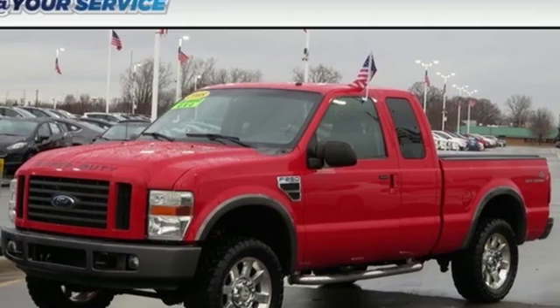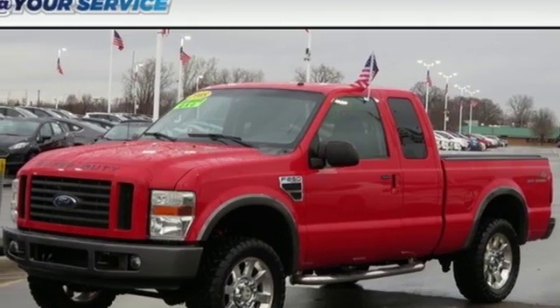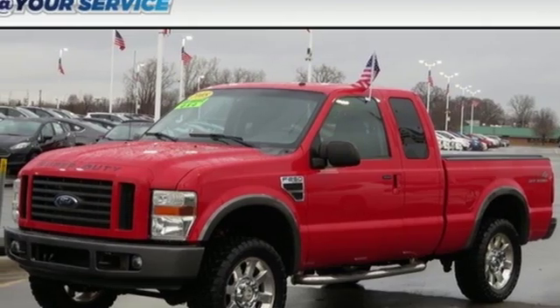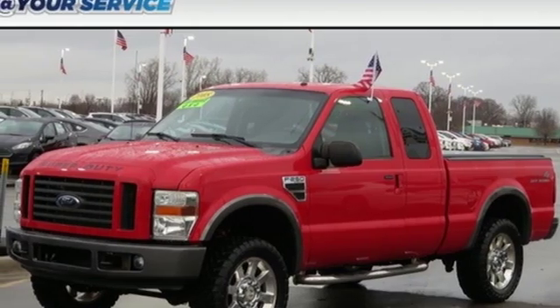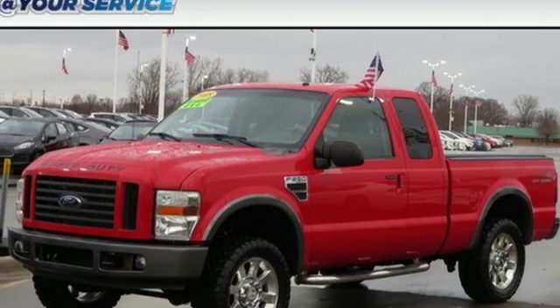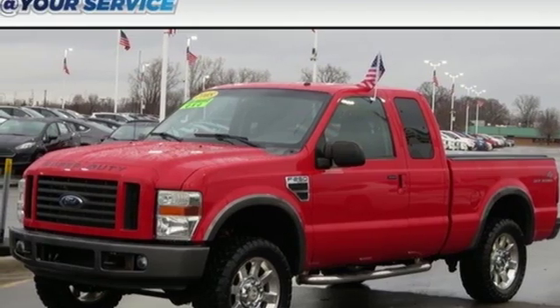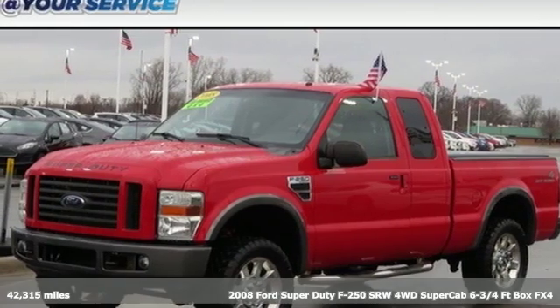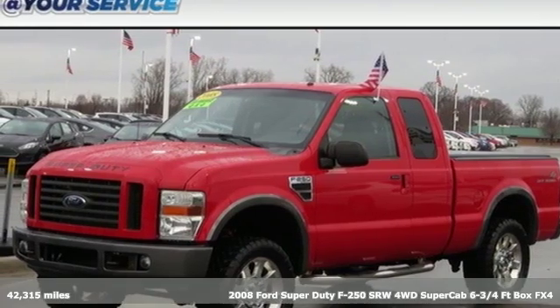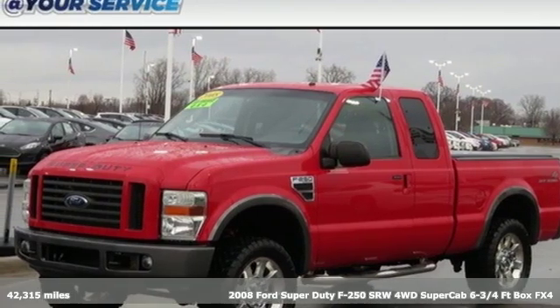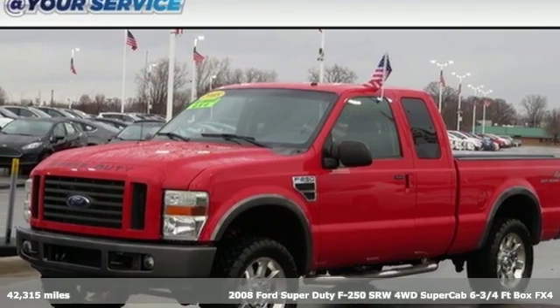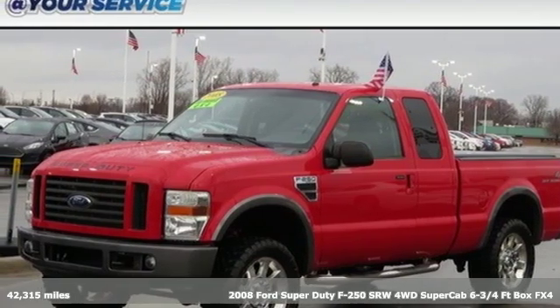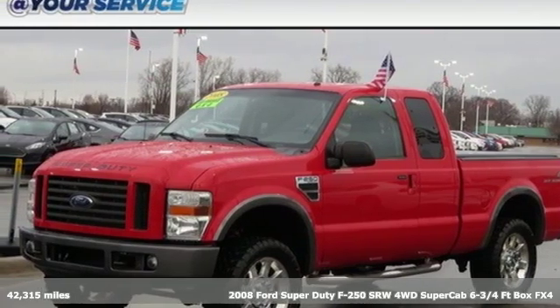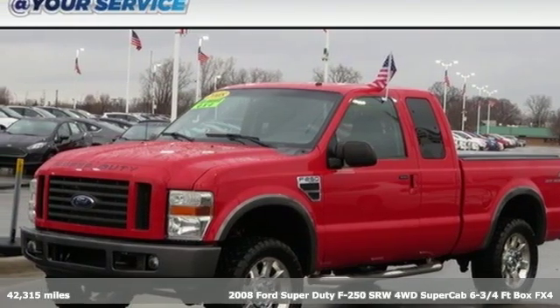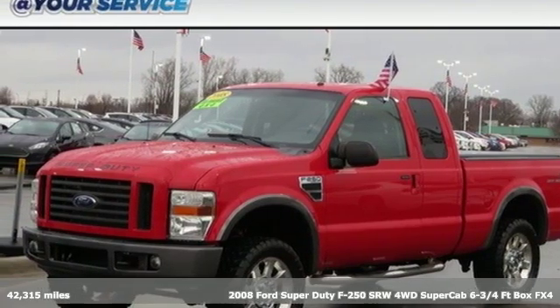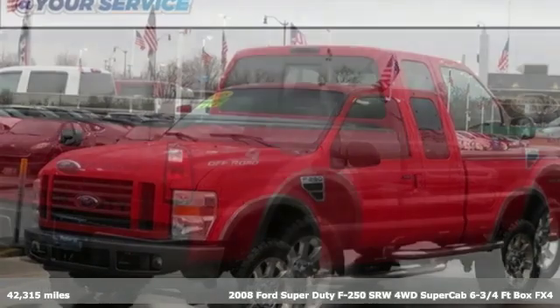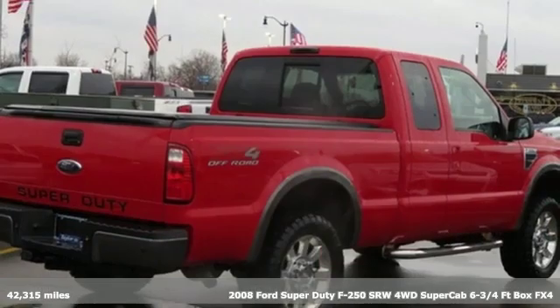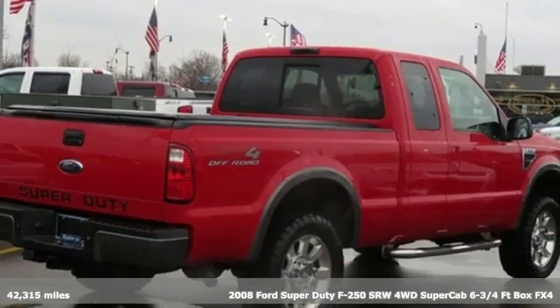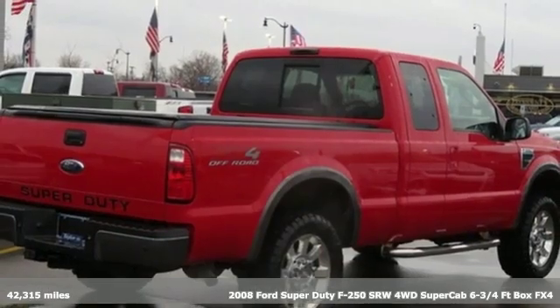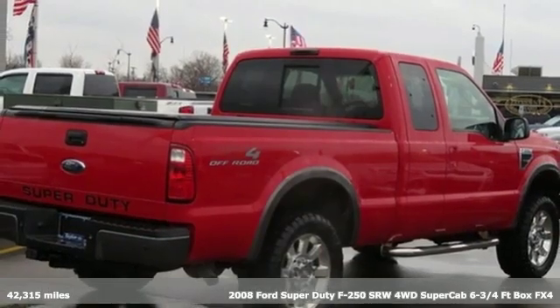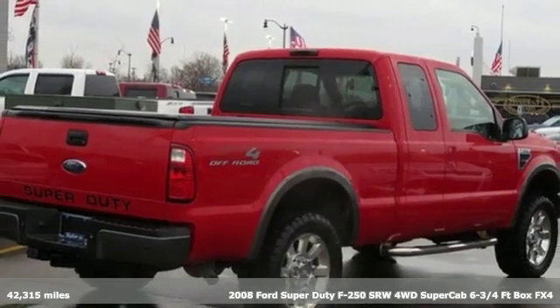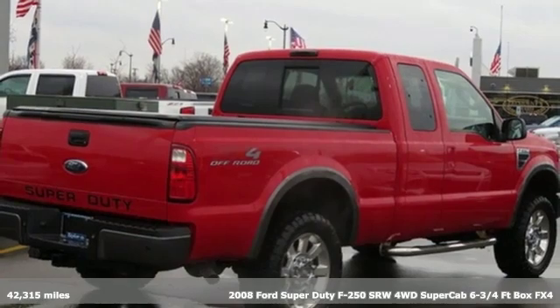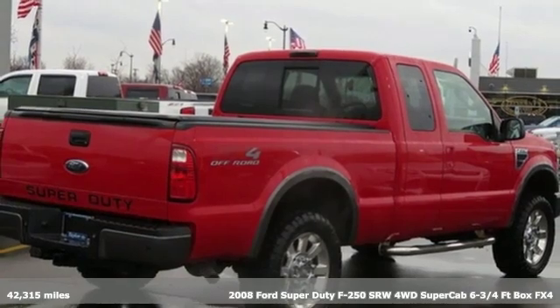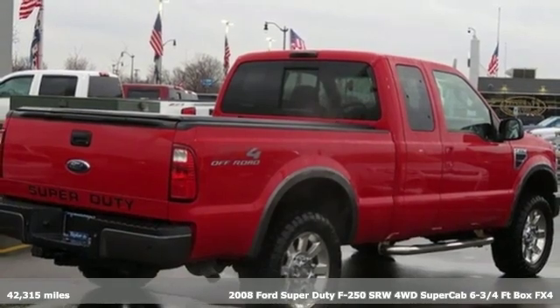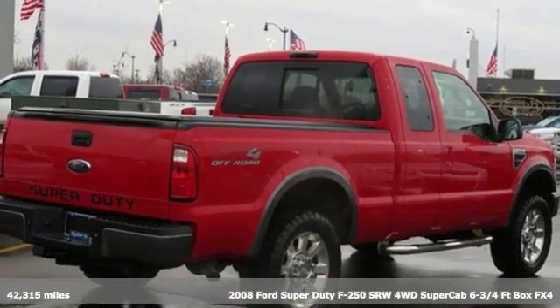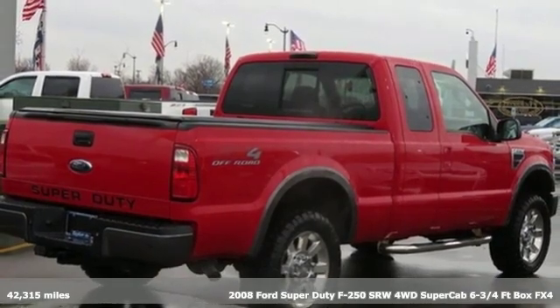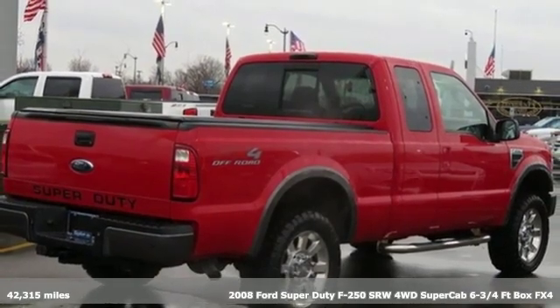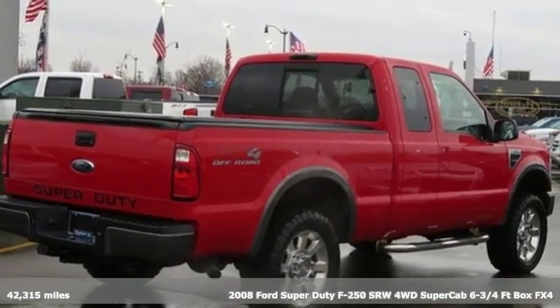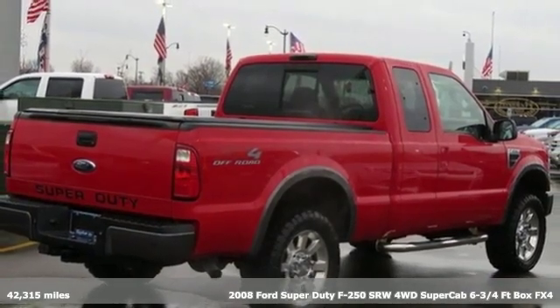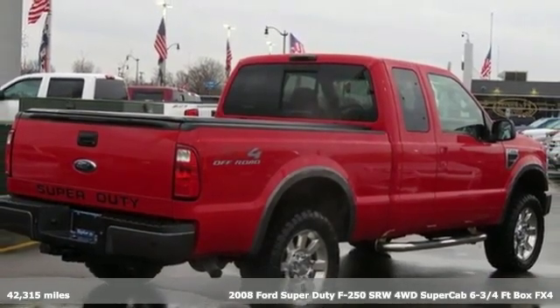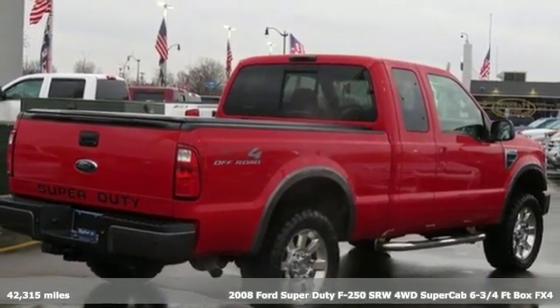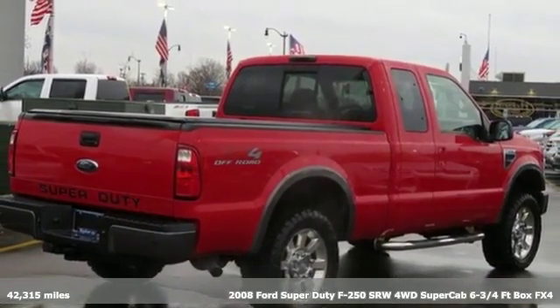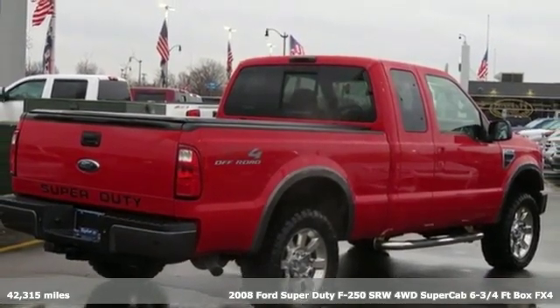It's a 2008 Ford Super Duty F-250 single rear wheel. Built on tradition, built to last — Ford.